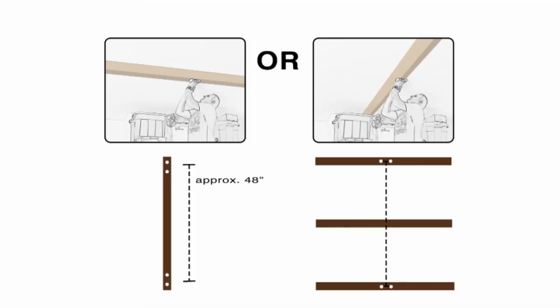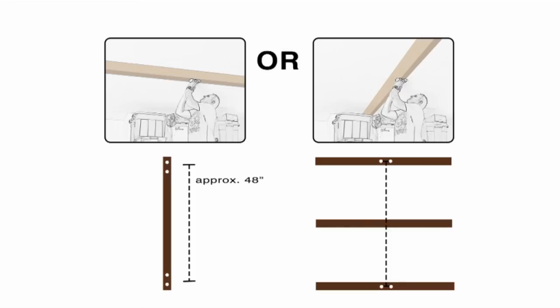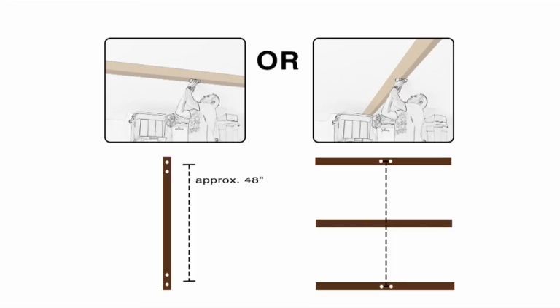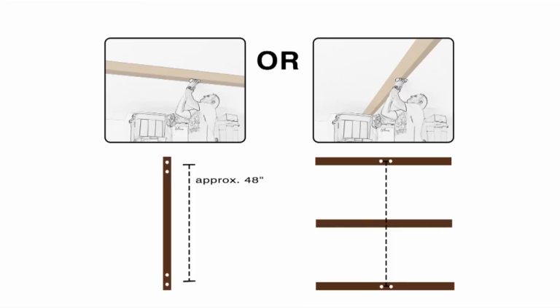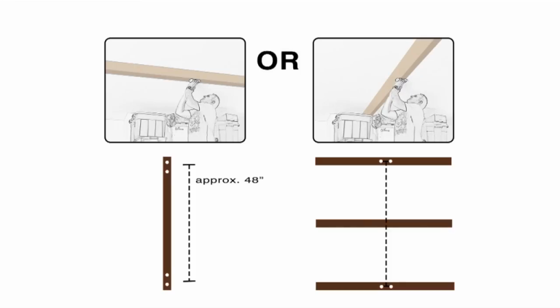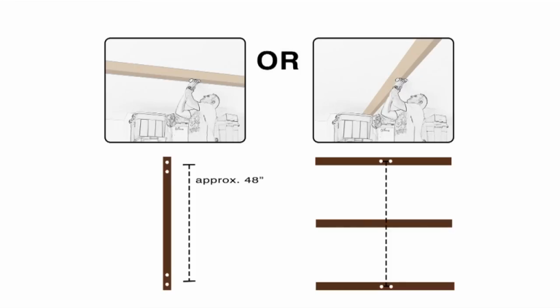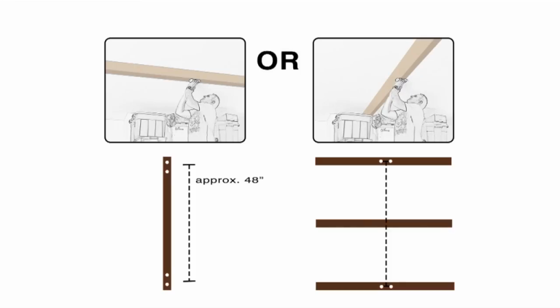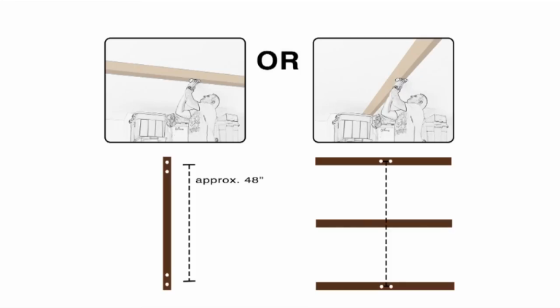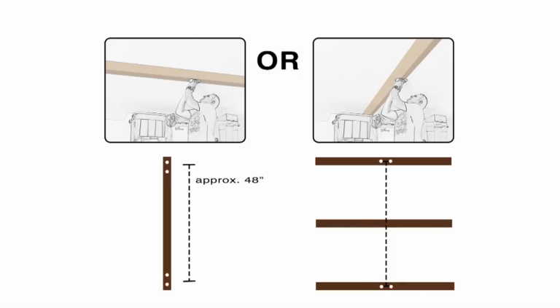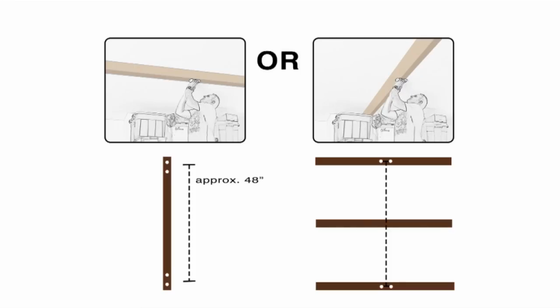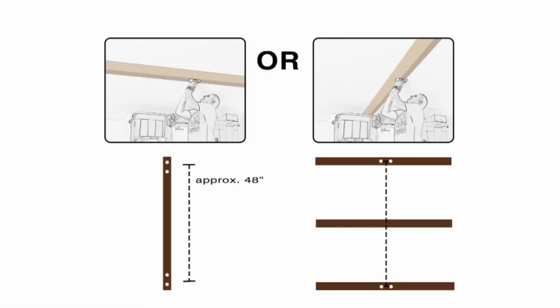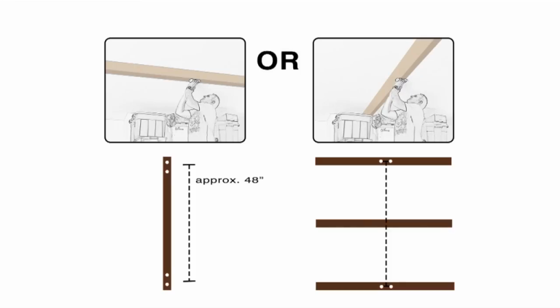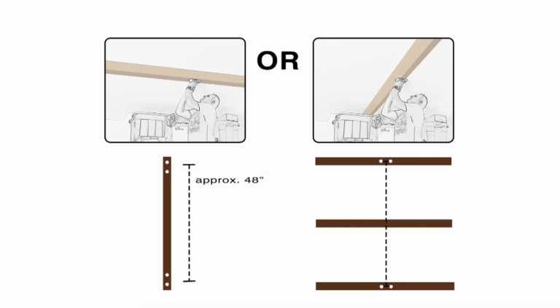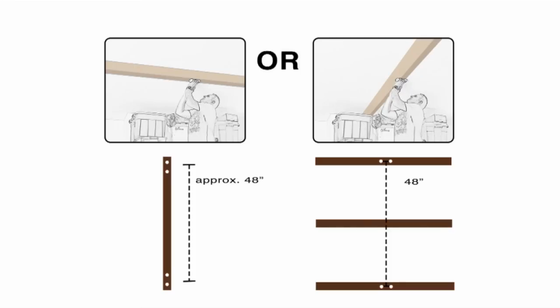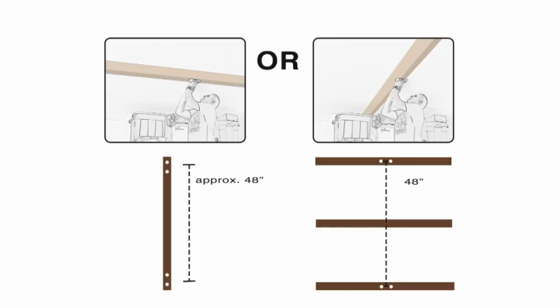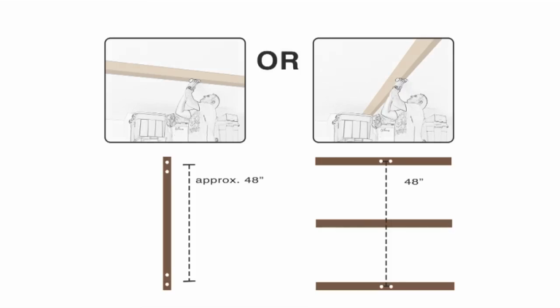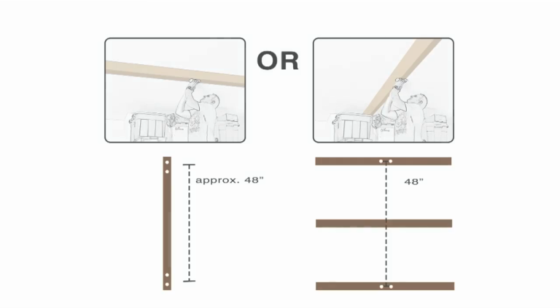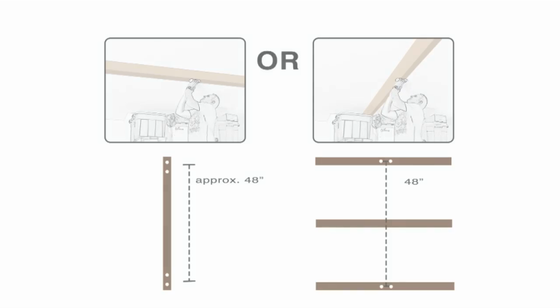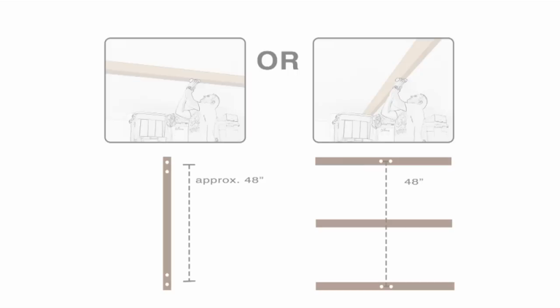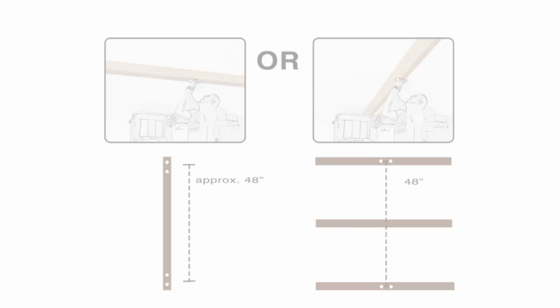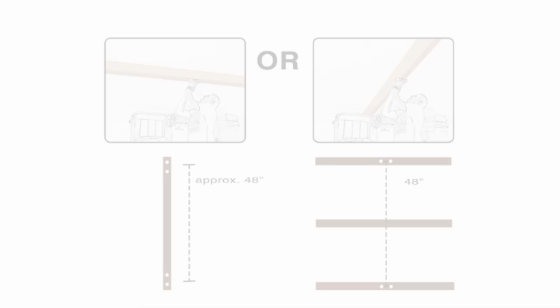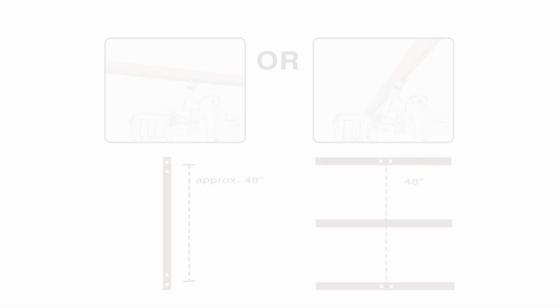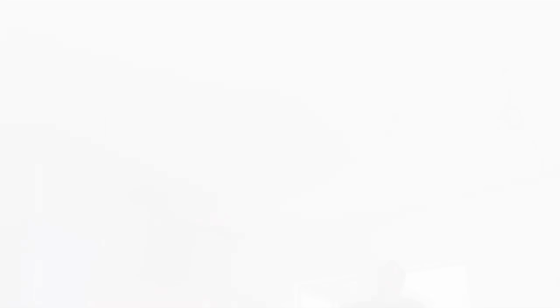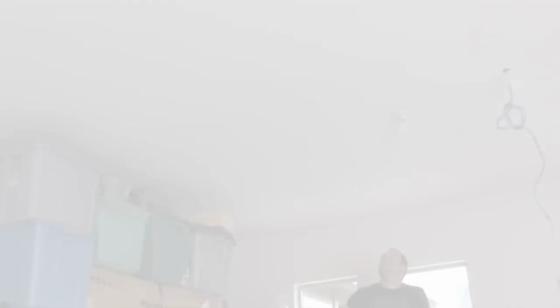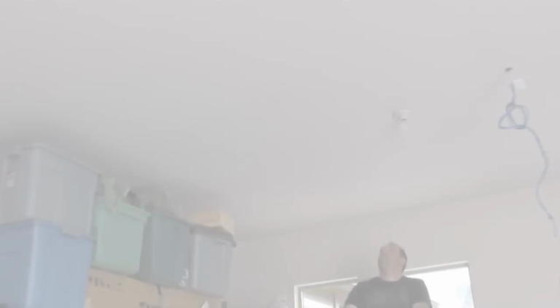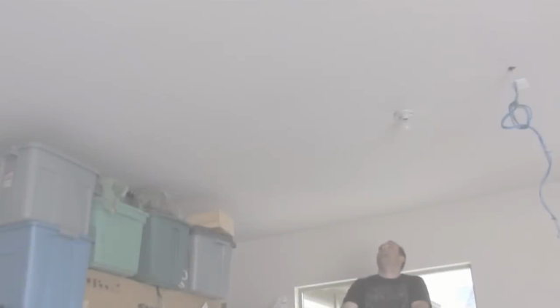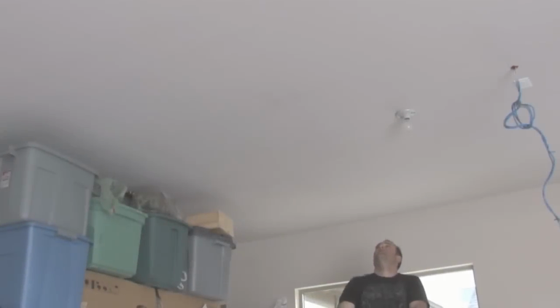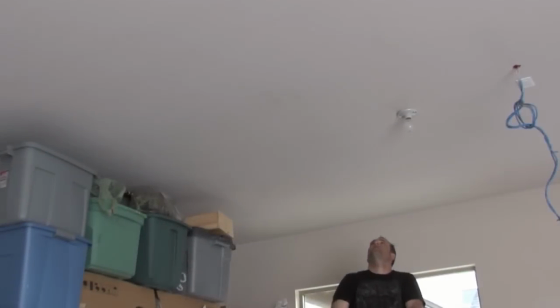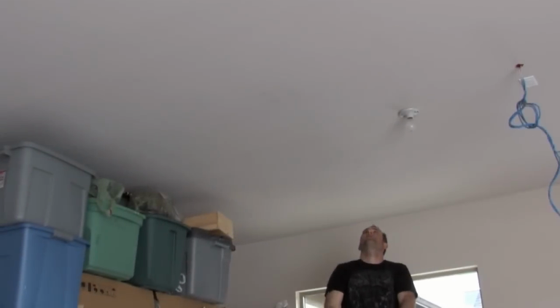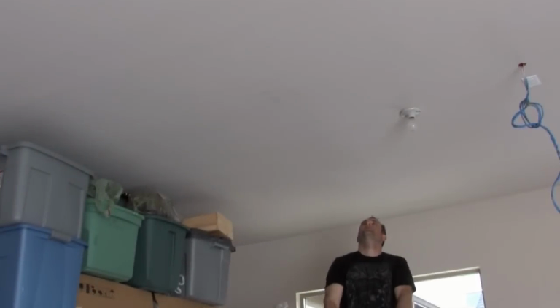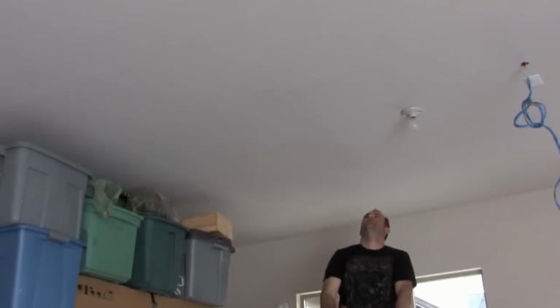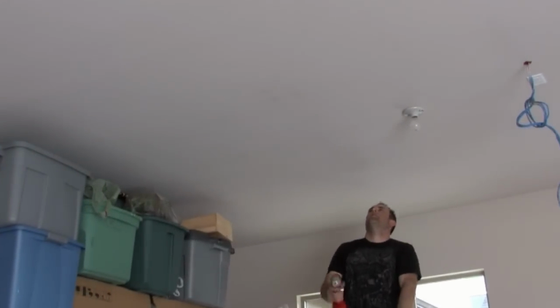Or, if you're using perpendicular beams, you're going to be working in increments of 24 inches — in this case, 48 inches.